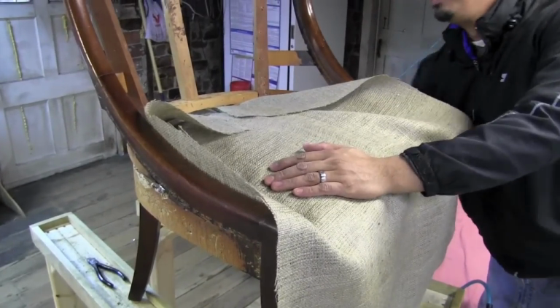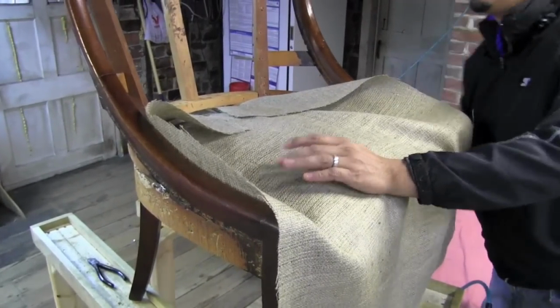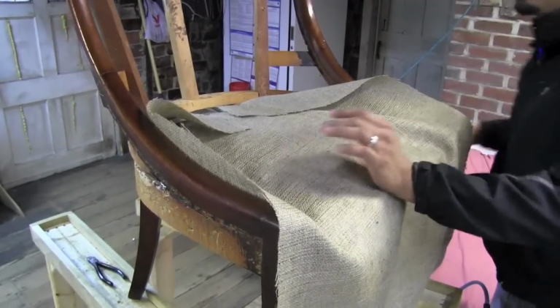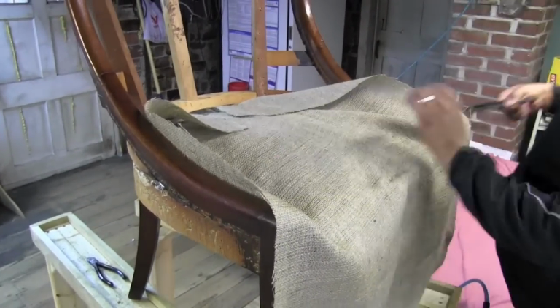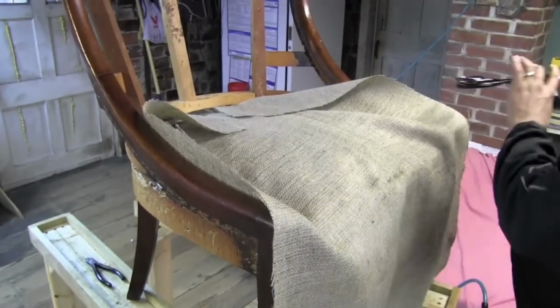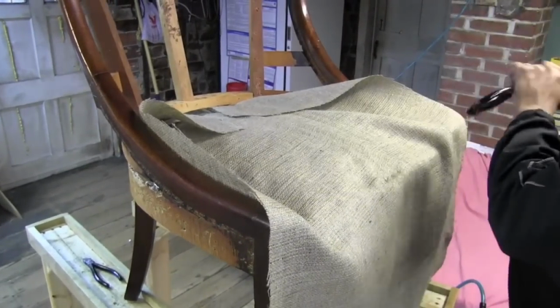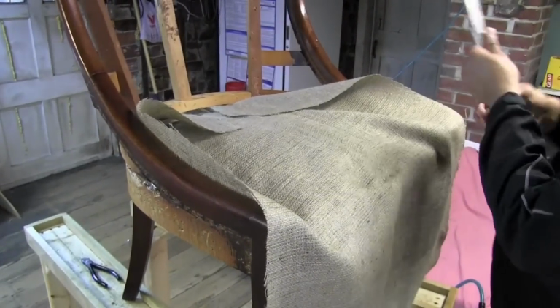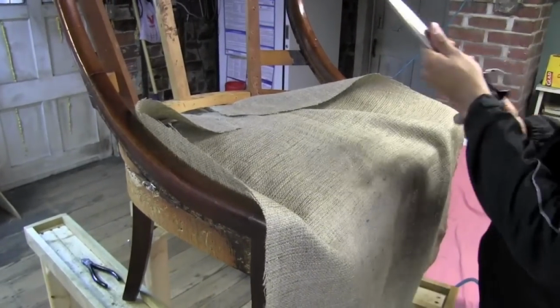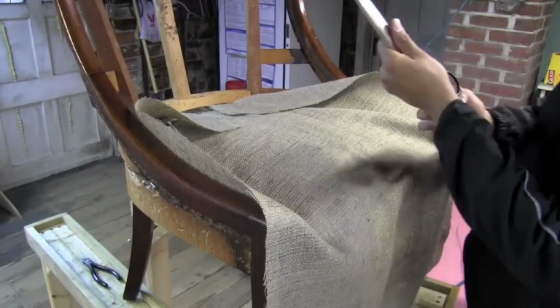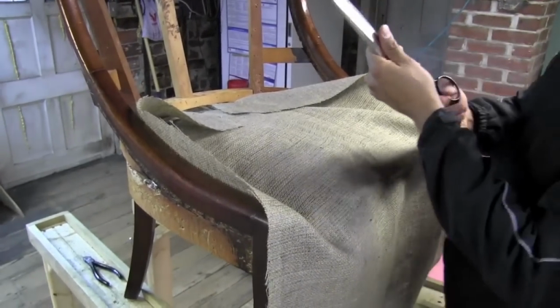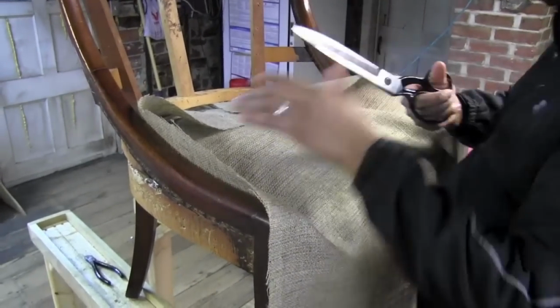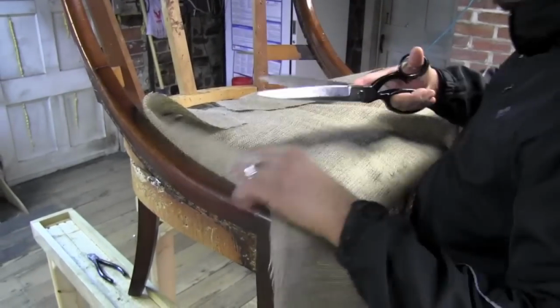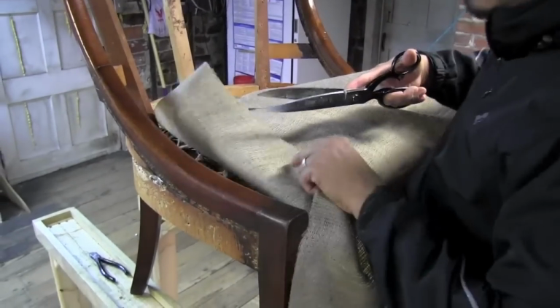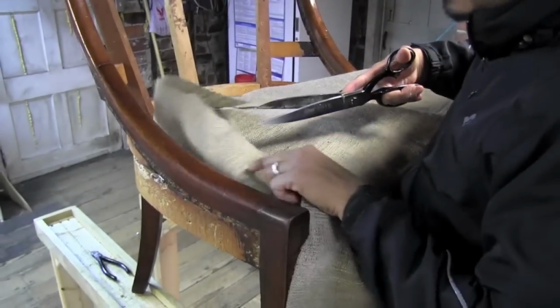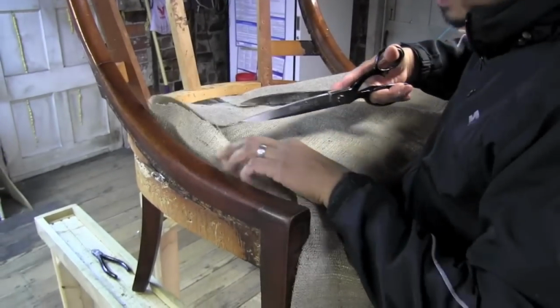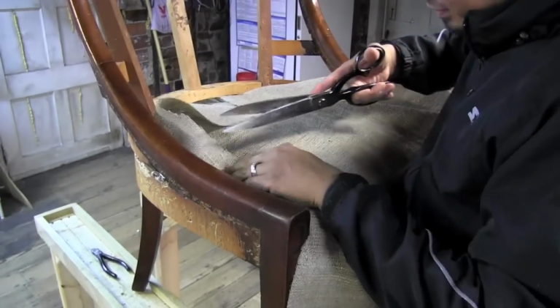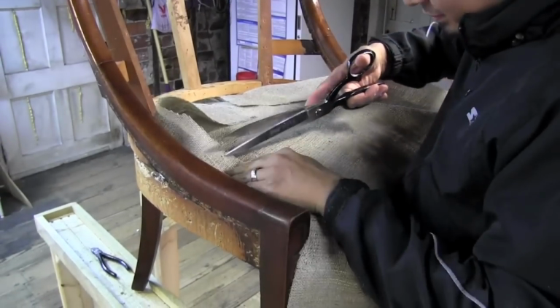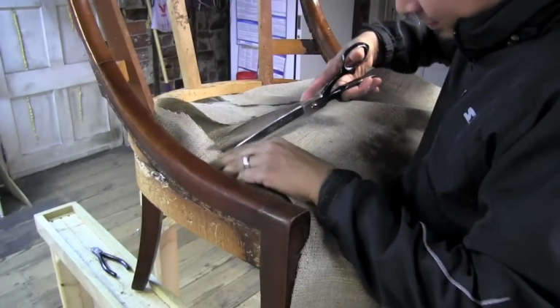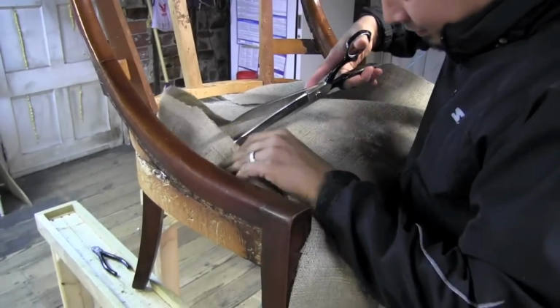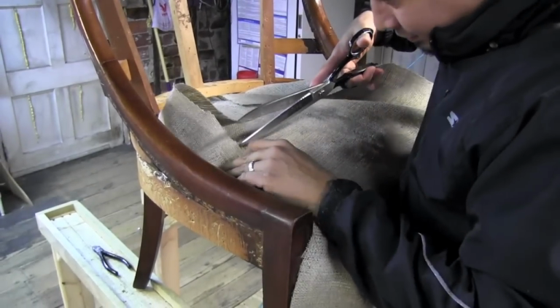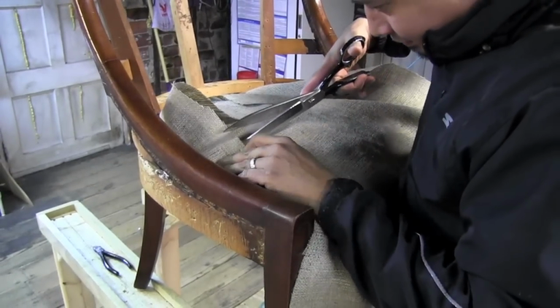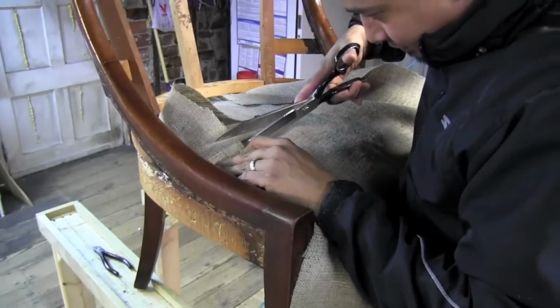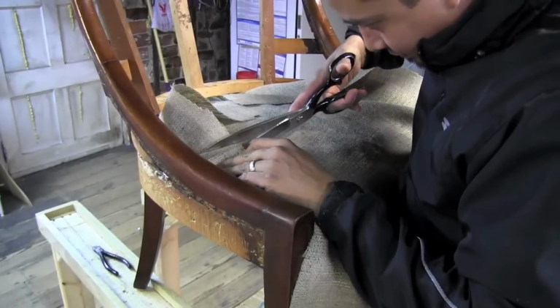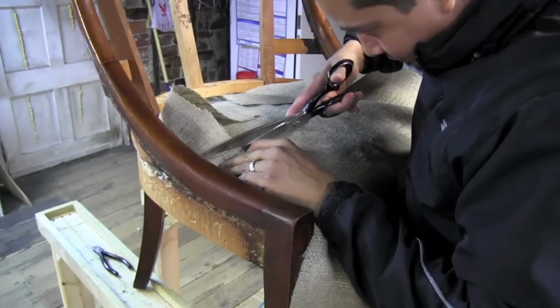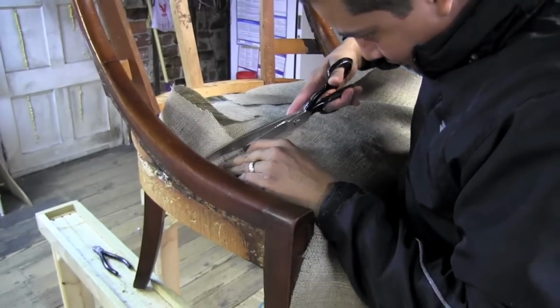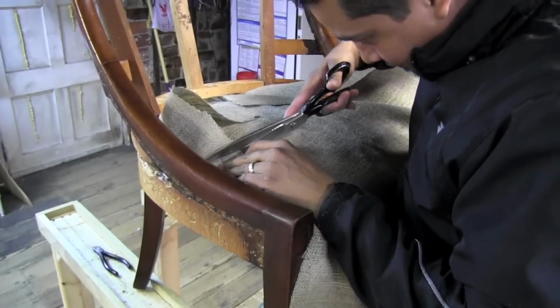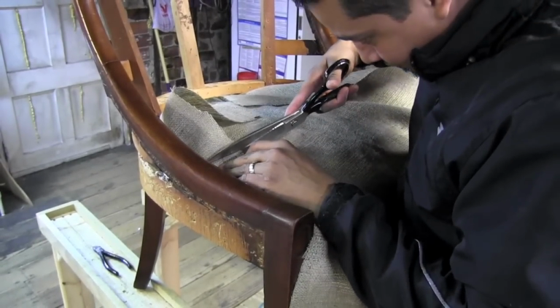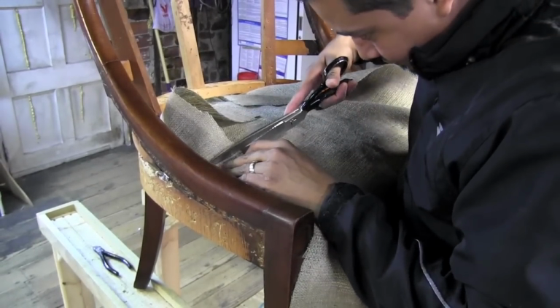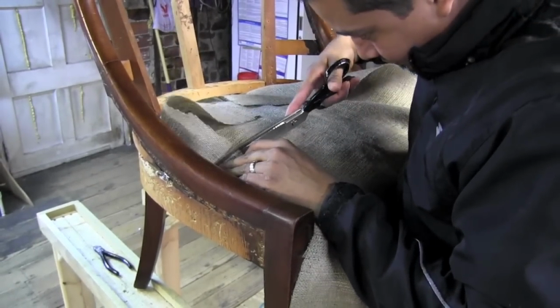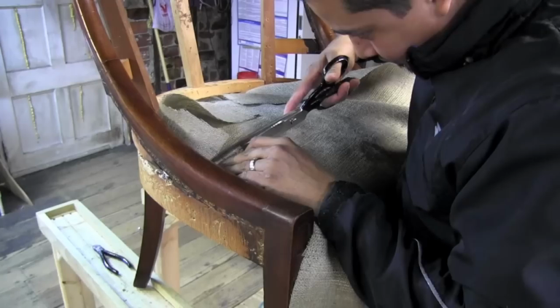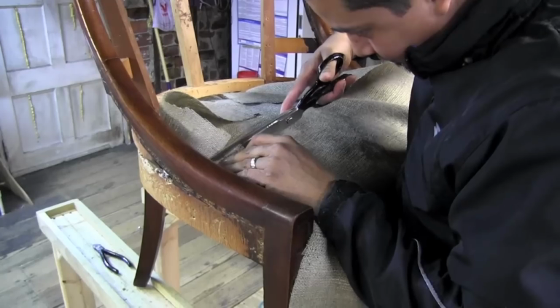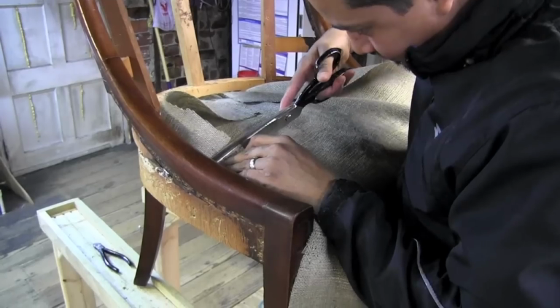Making cuts of the burlap to go around the back legs and the side leg you can see there.